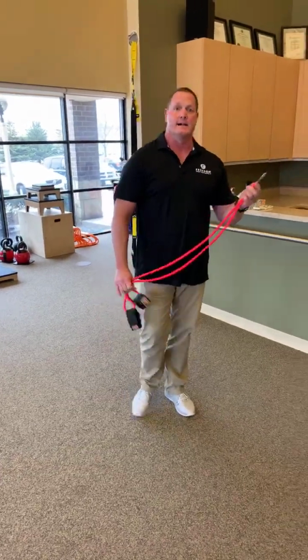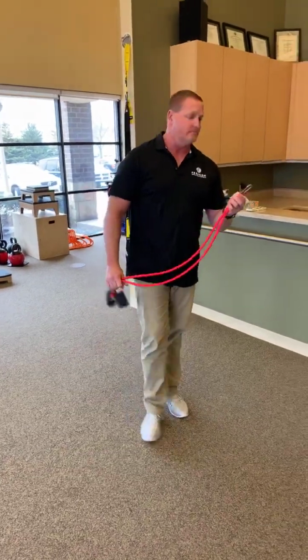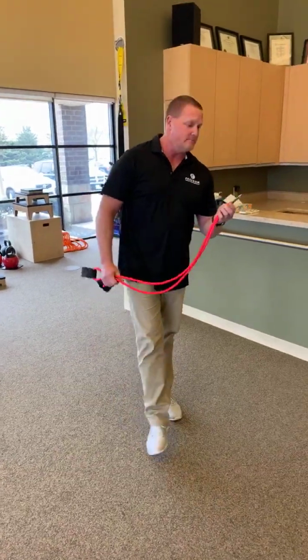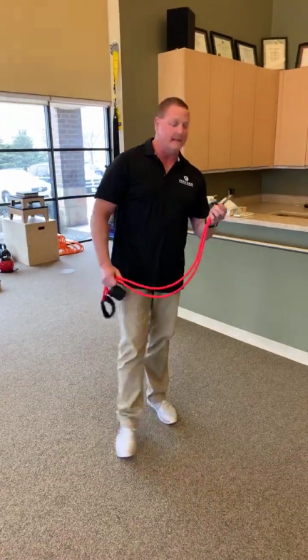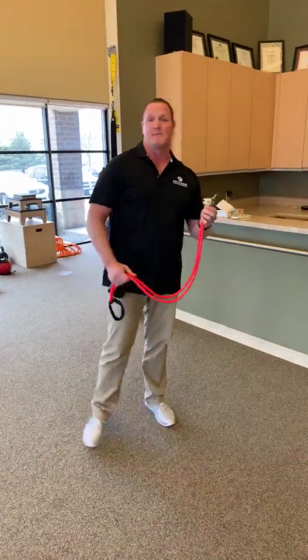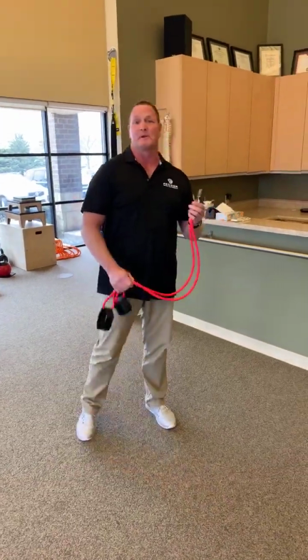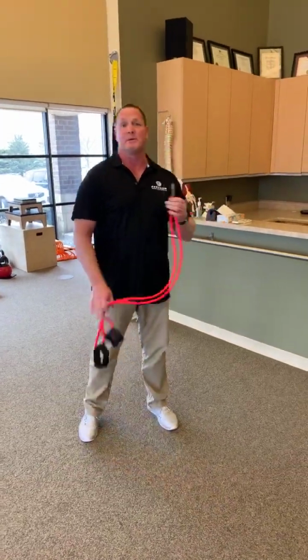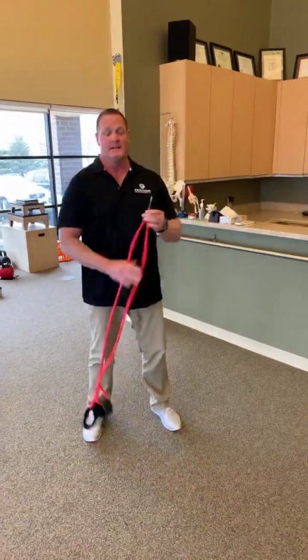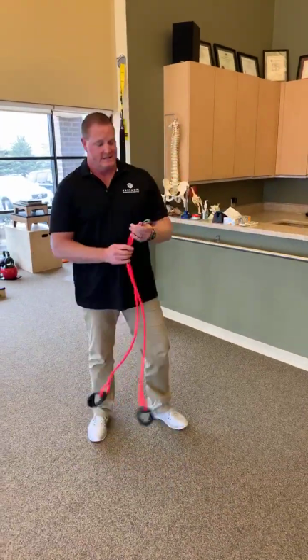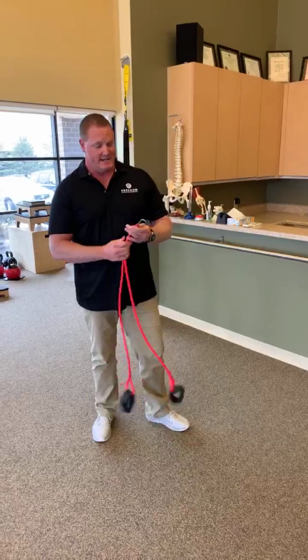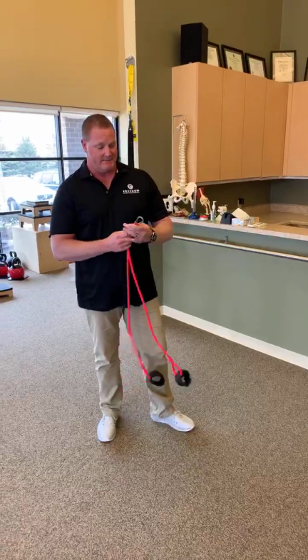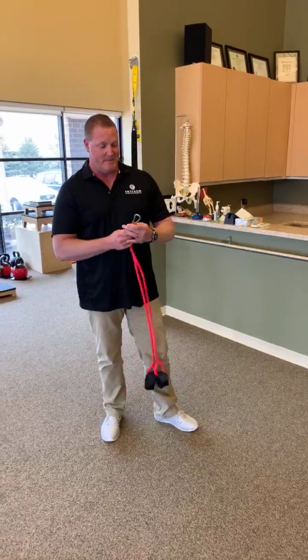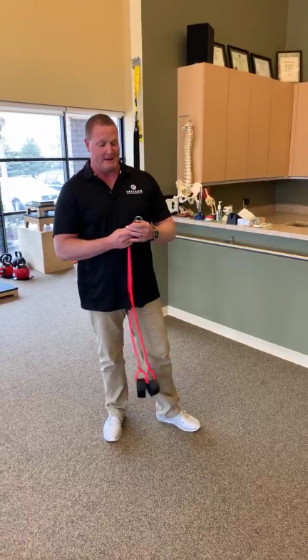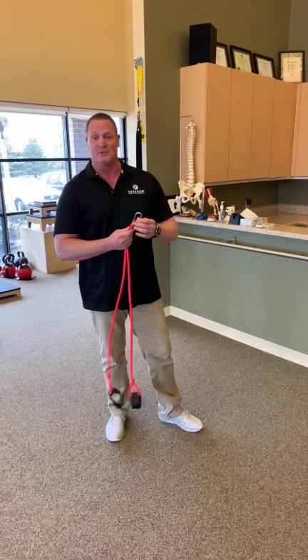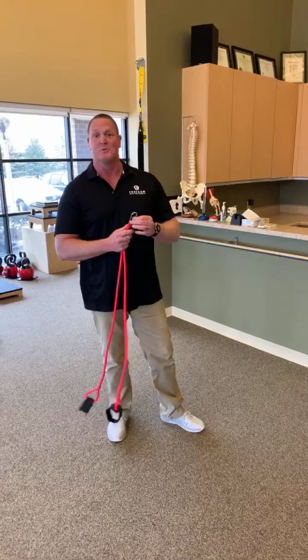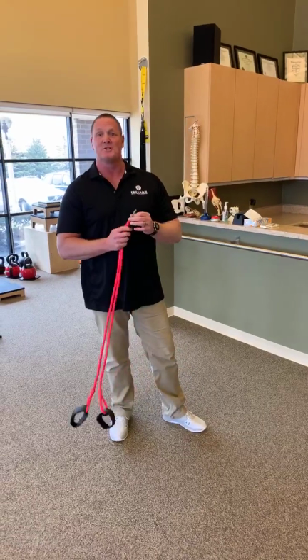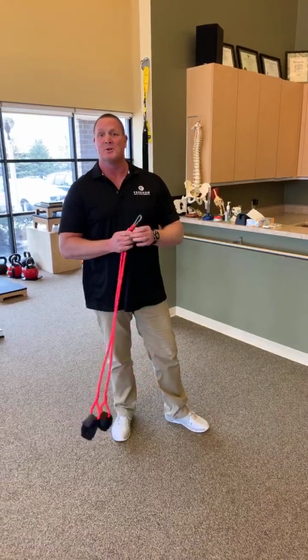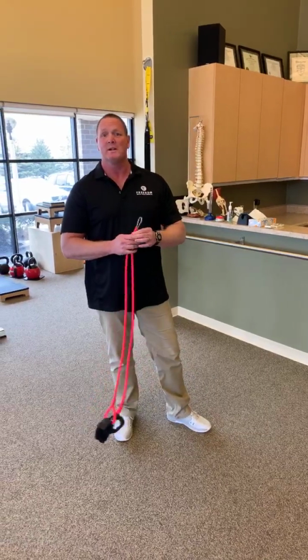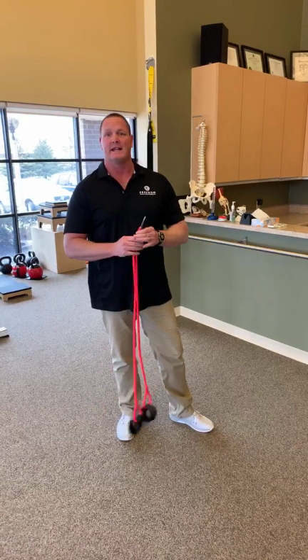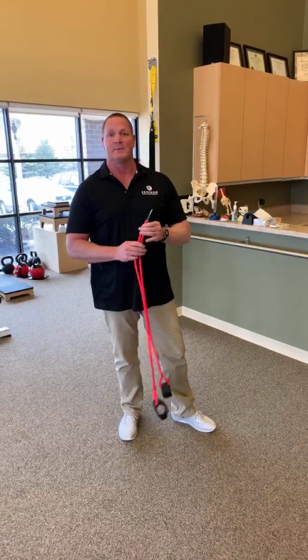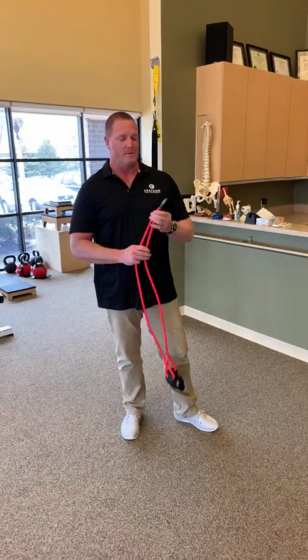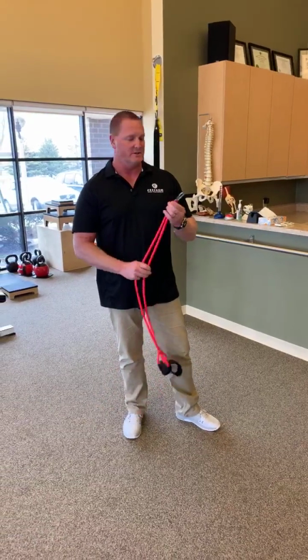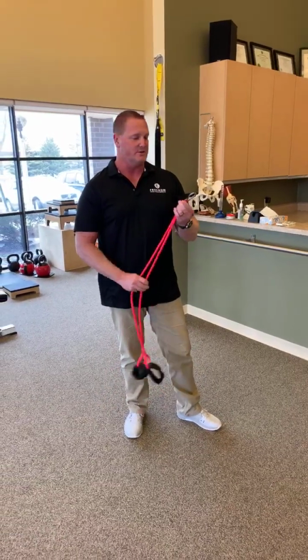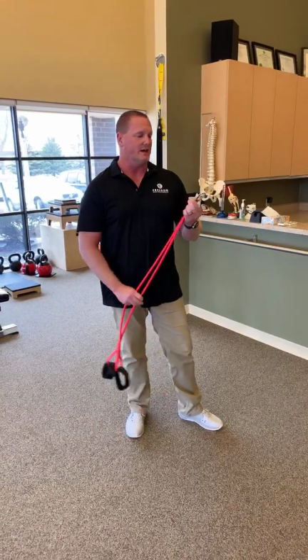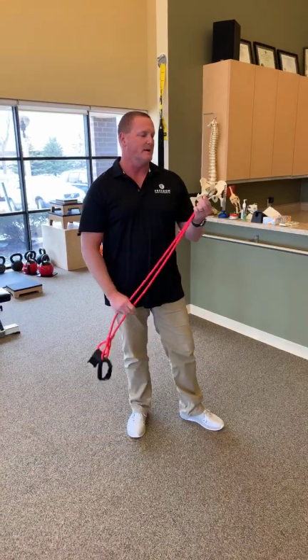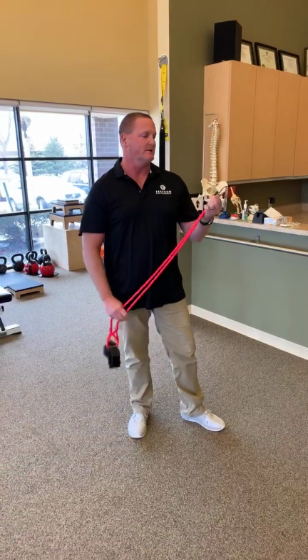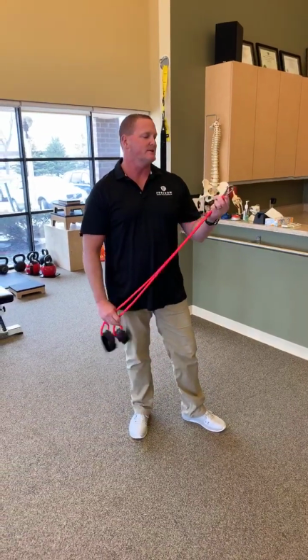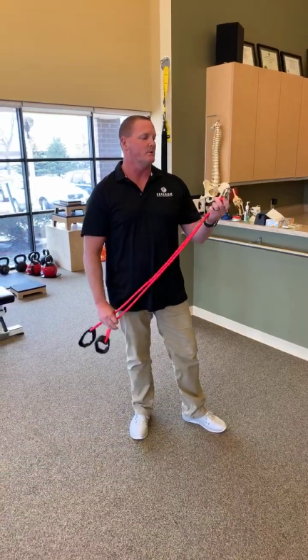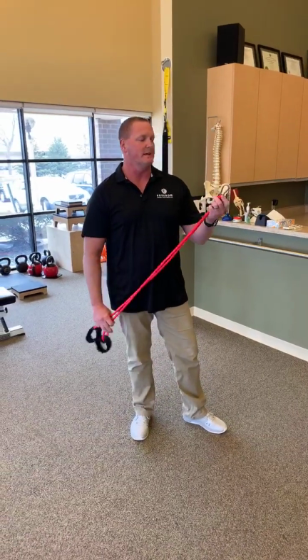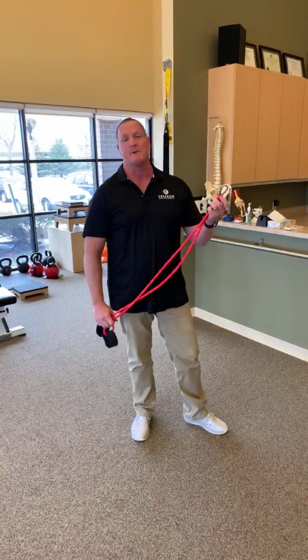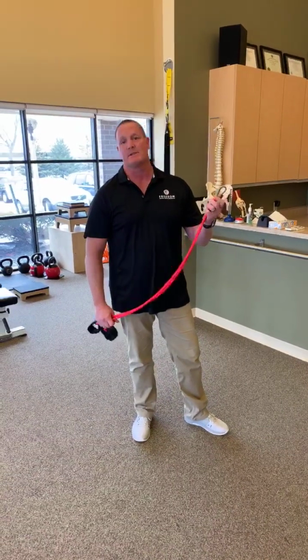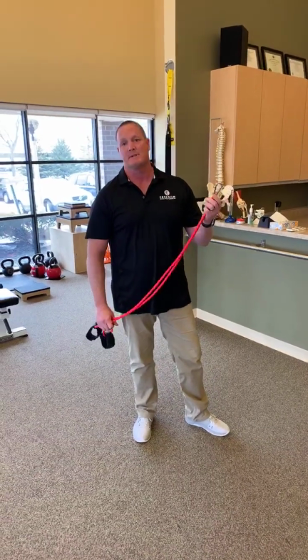Hi, my name is Mike Ruppel. I'm back with you, and what I want to do is talk about some more baseball tips.